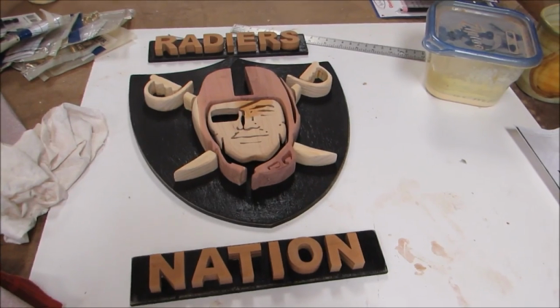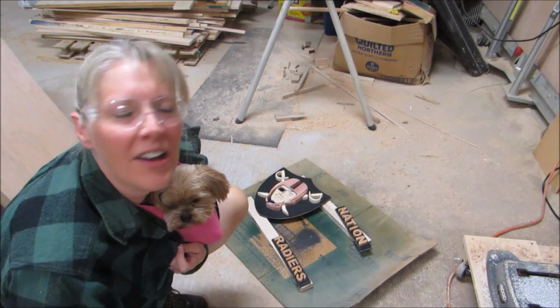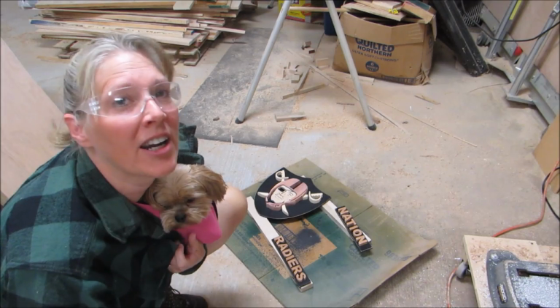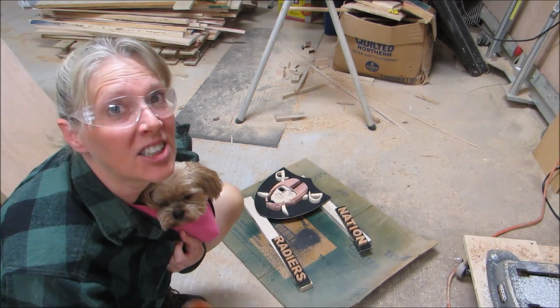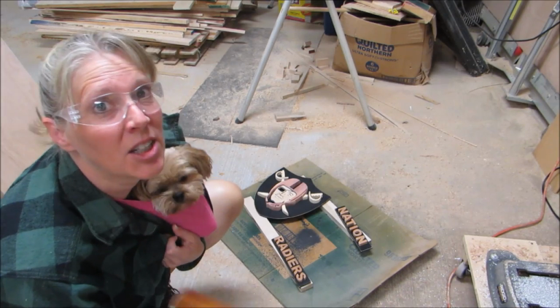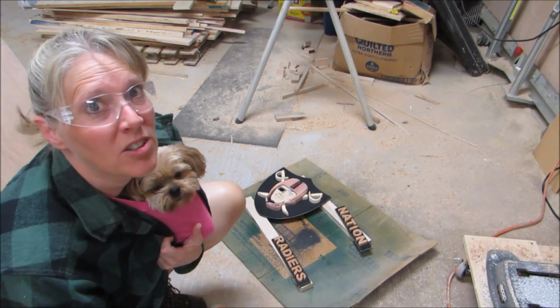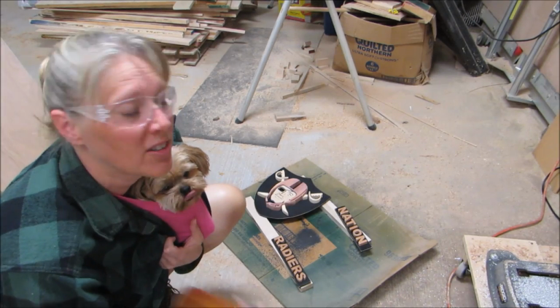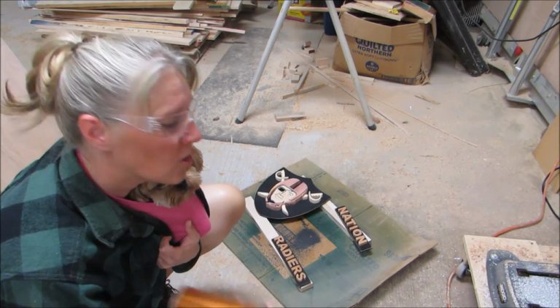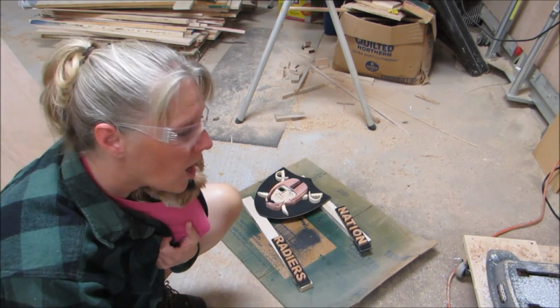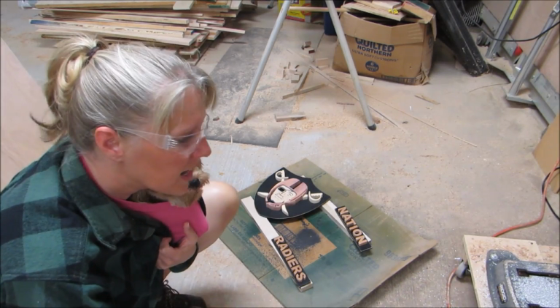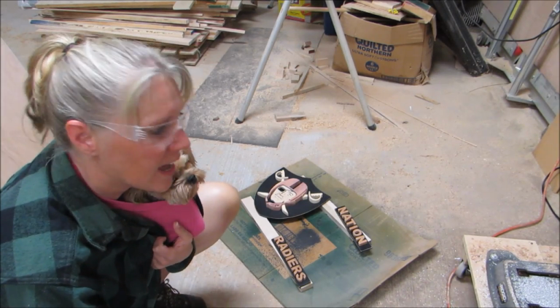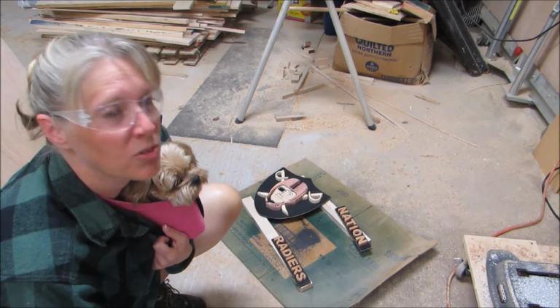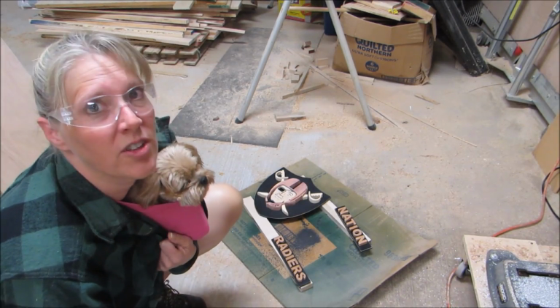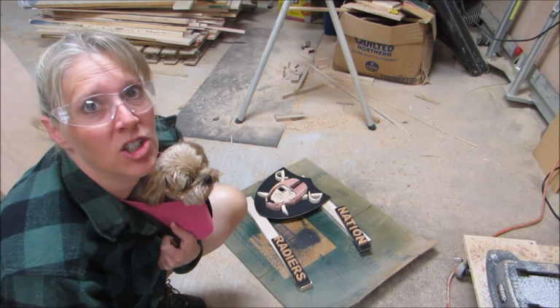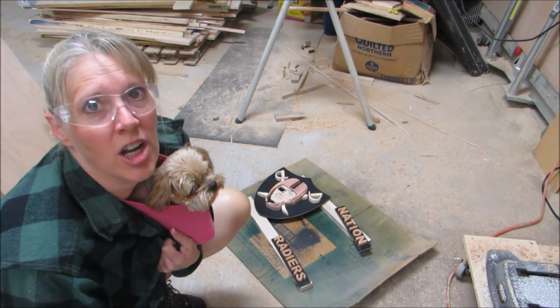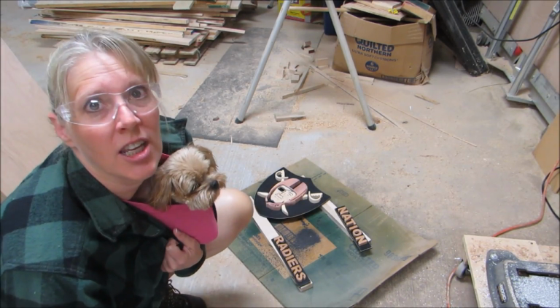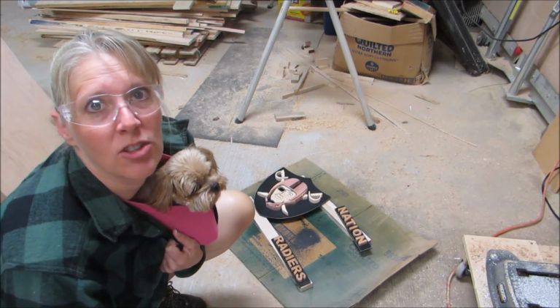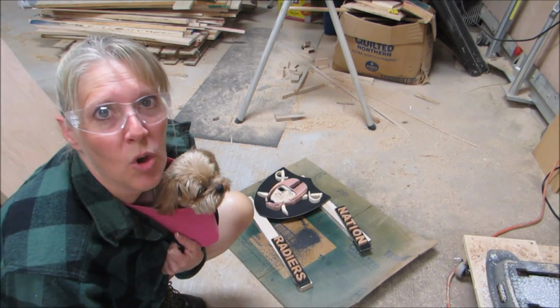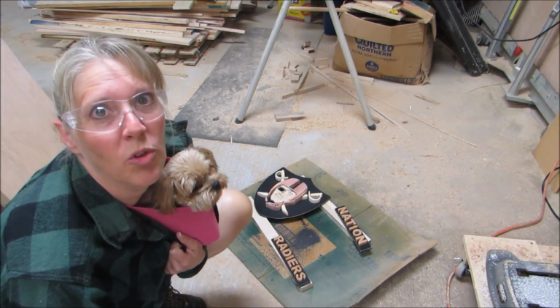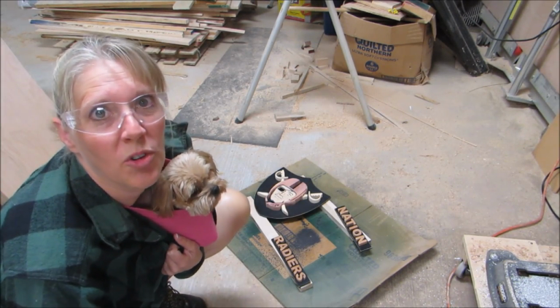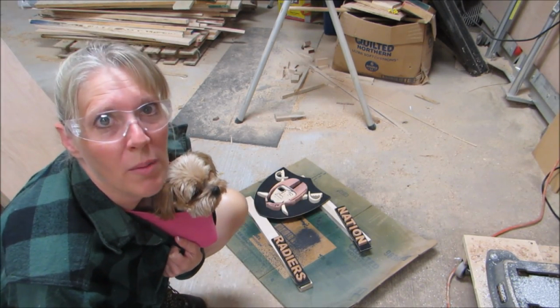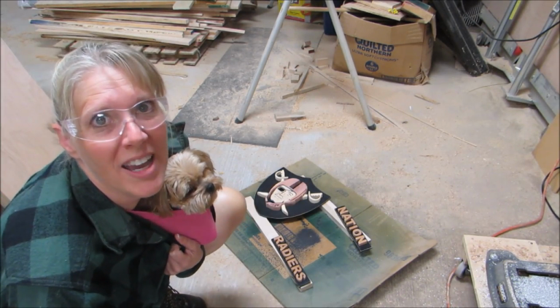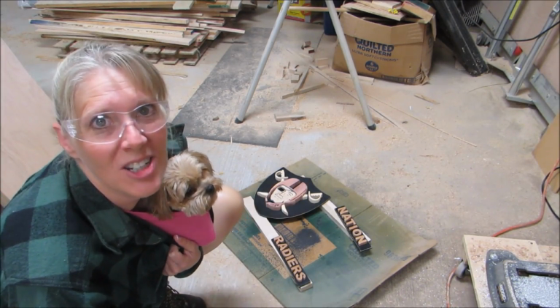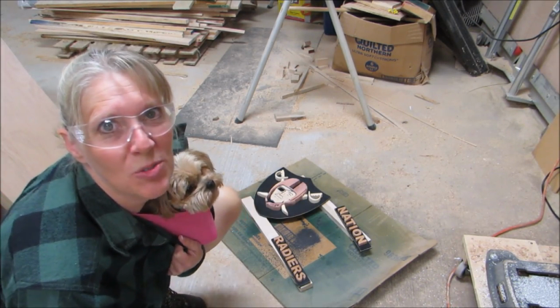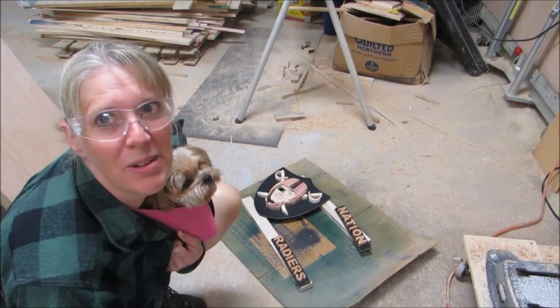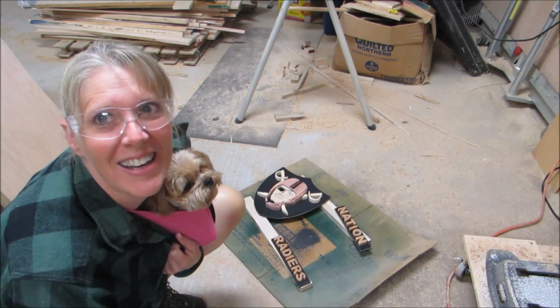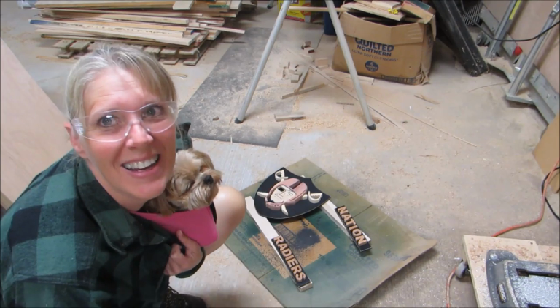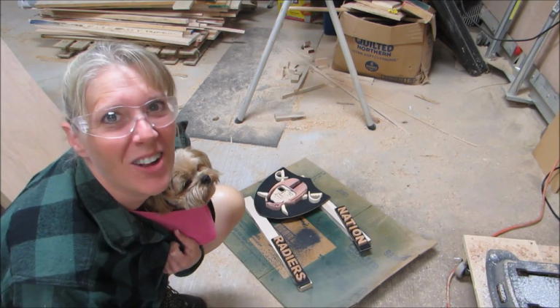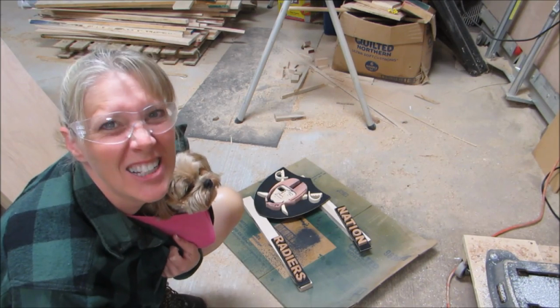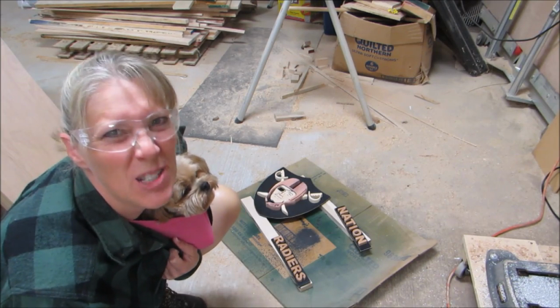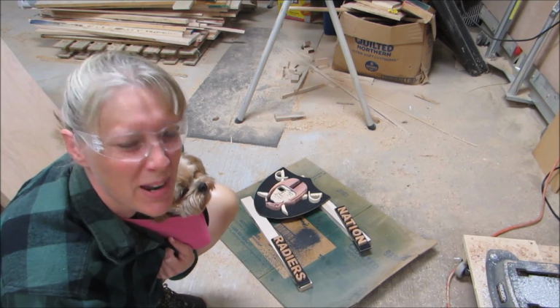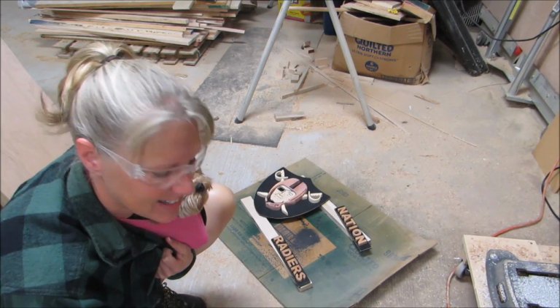Waiting on the glue to dry. The air conditioning was on so high in the house that Johnny is cold, so I'm hanging on to him.